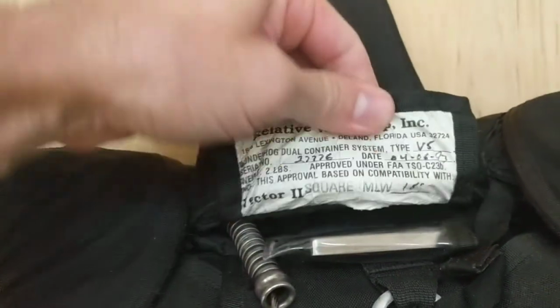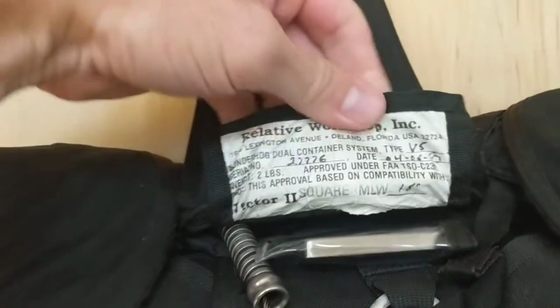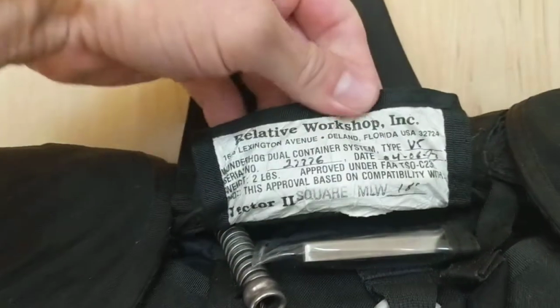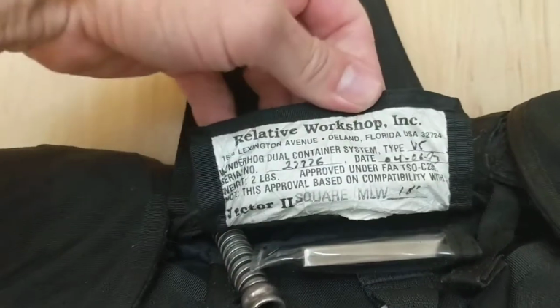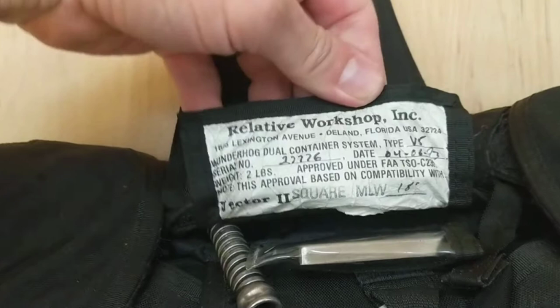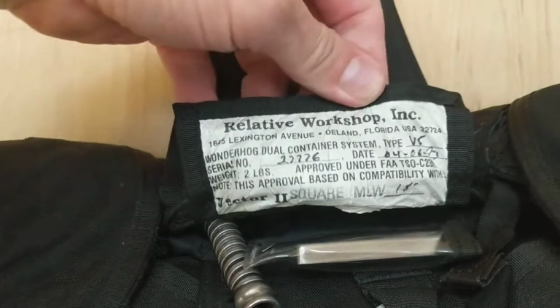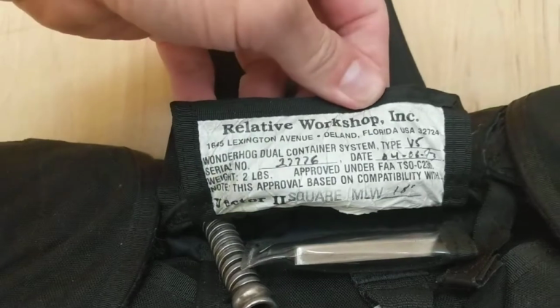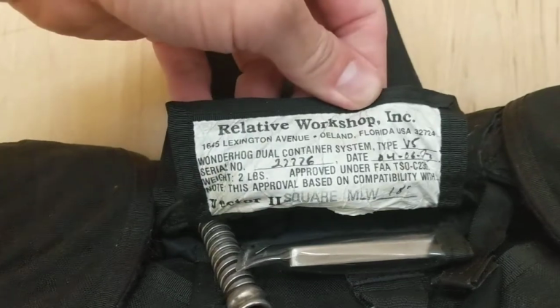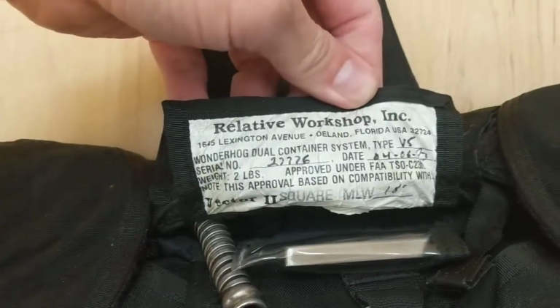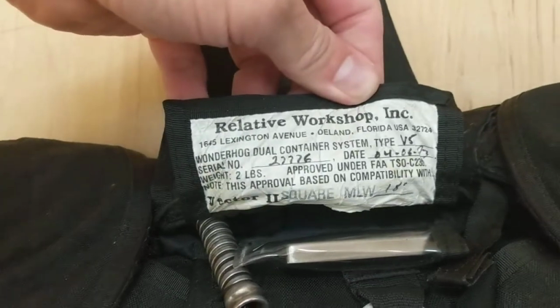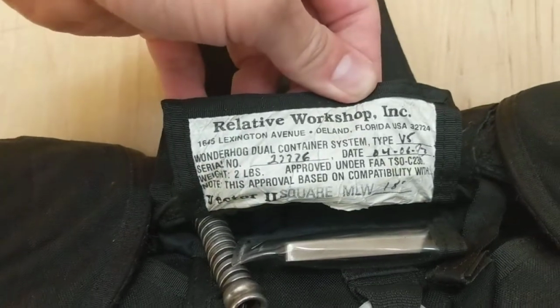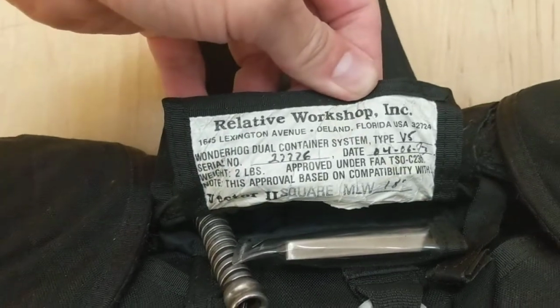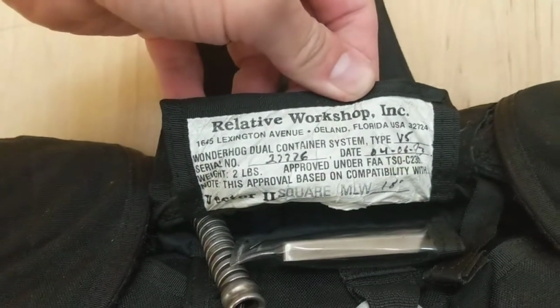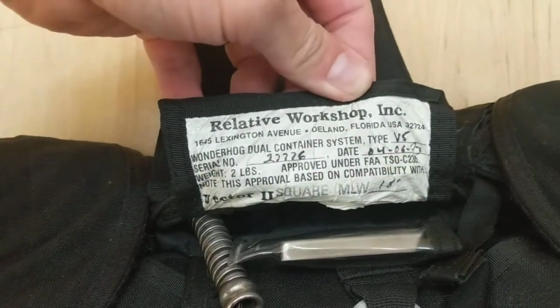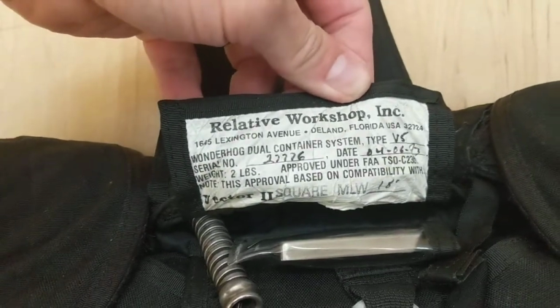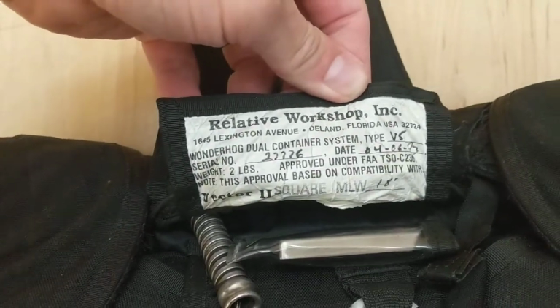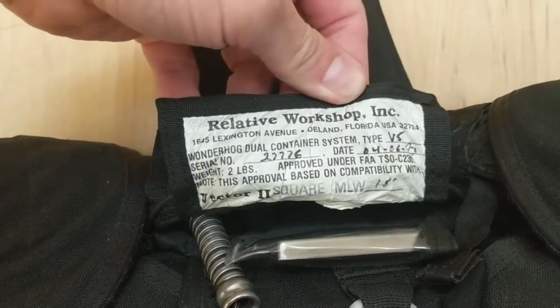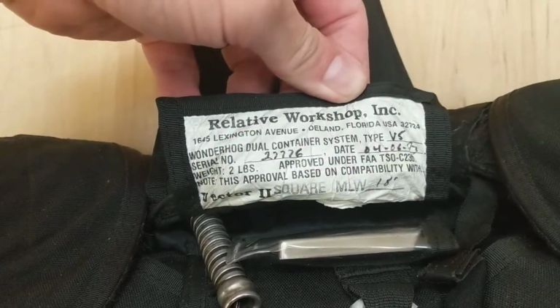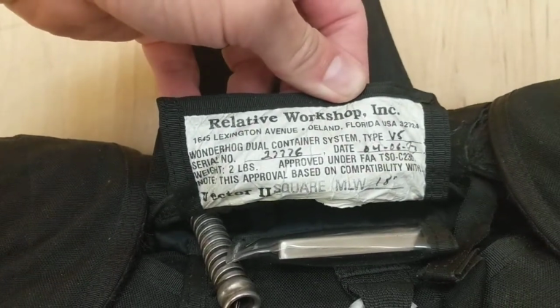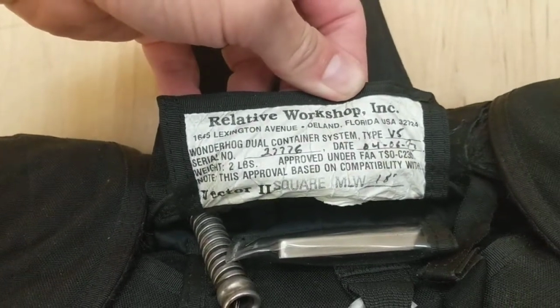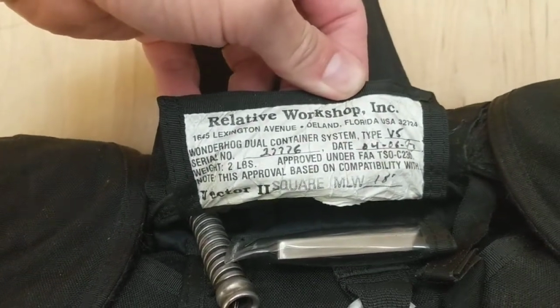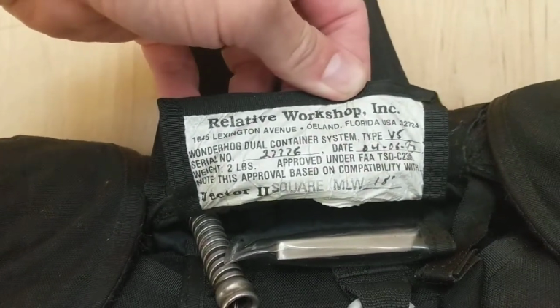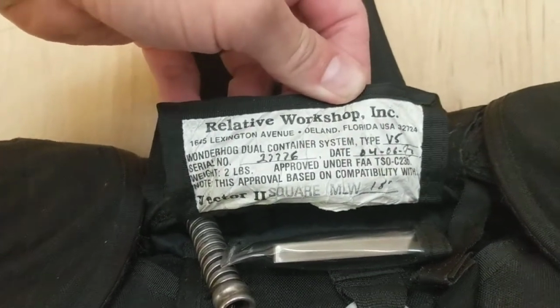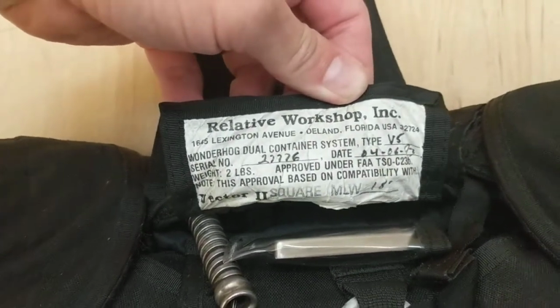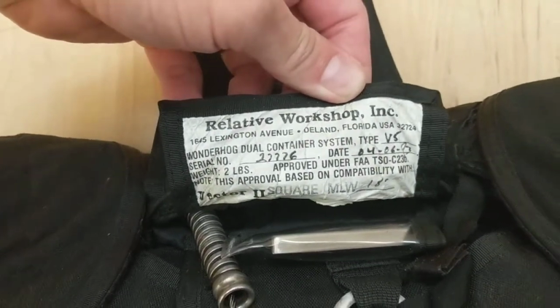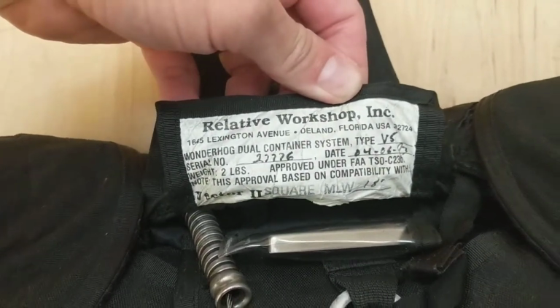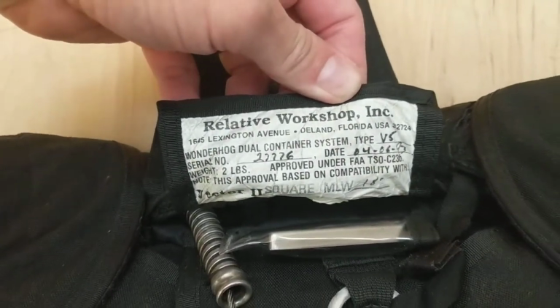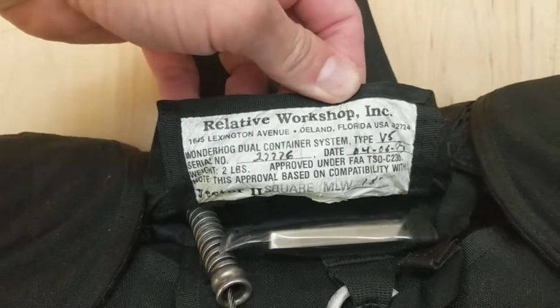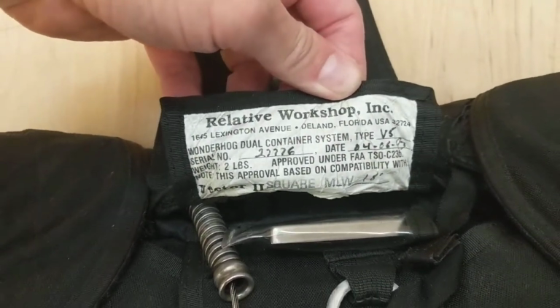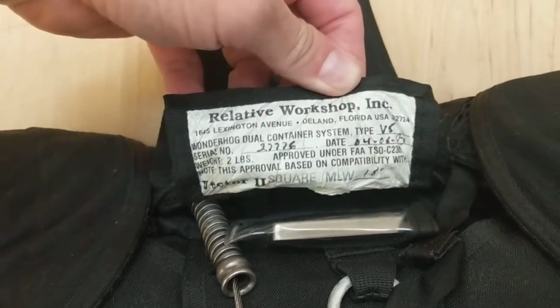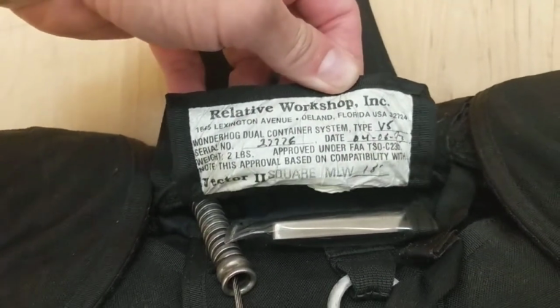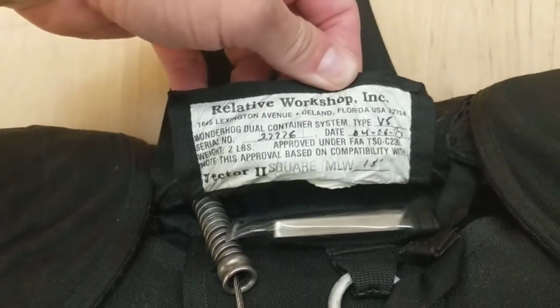There is the Relative Workshop - it's a Vector 2 manufactured in '93.